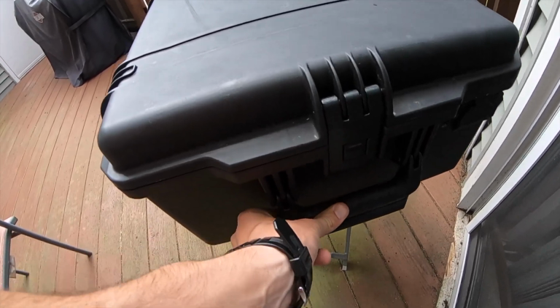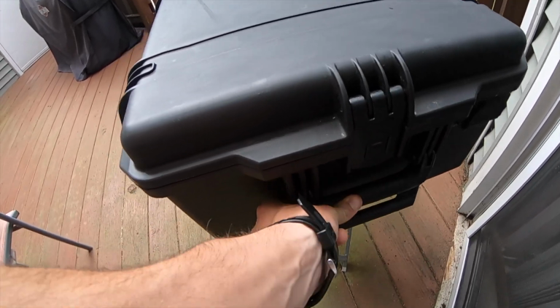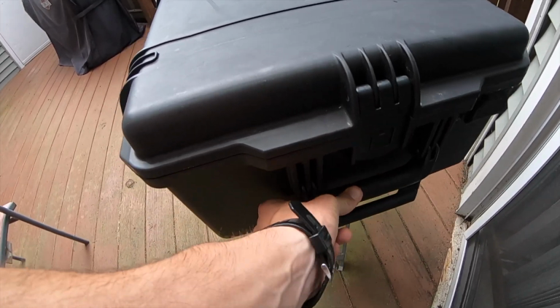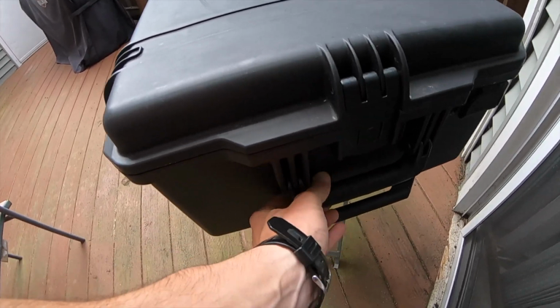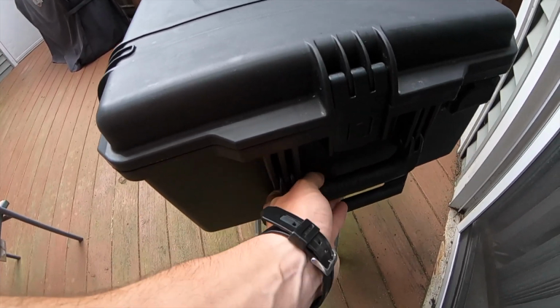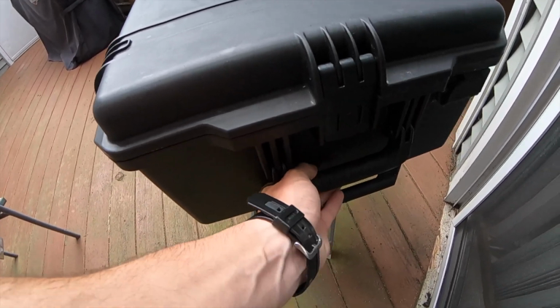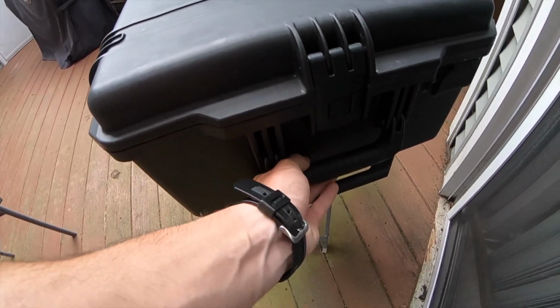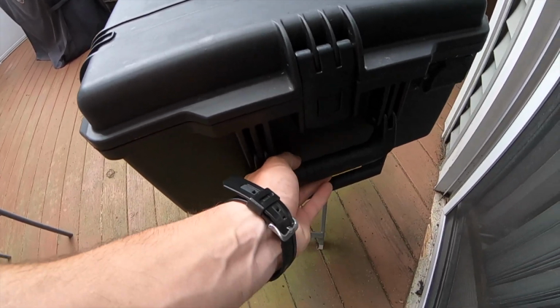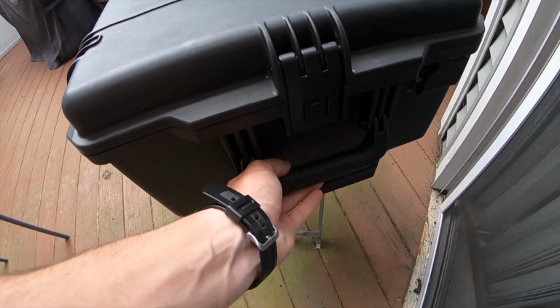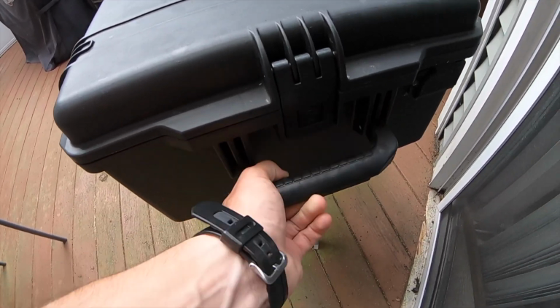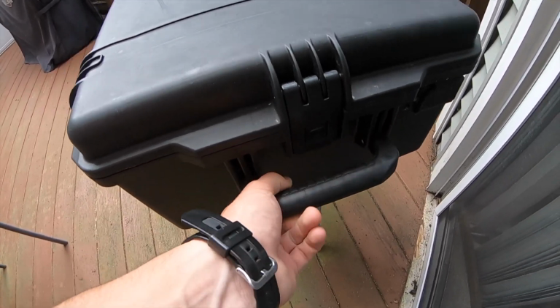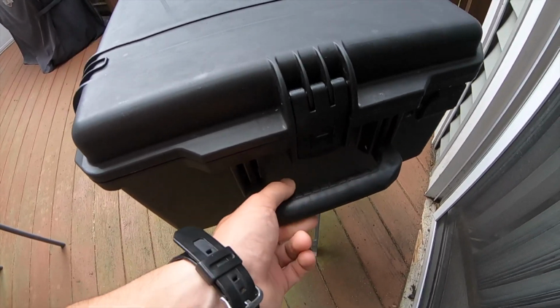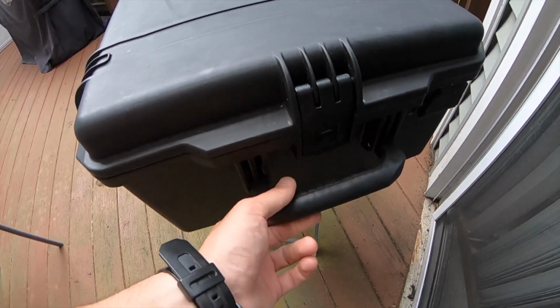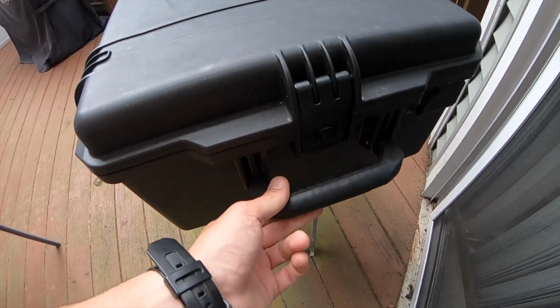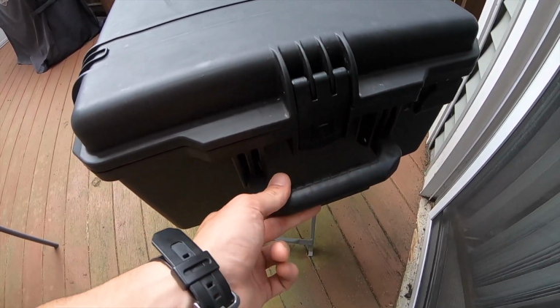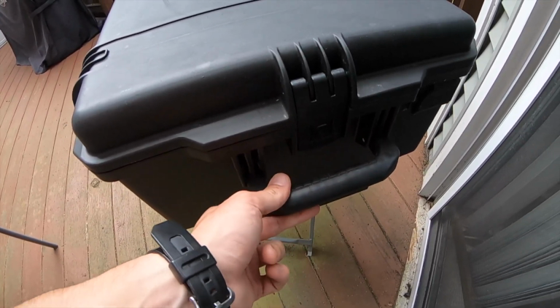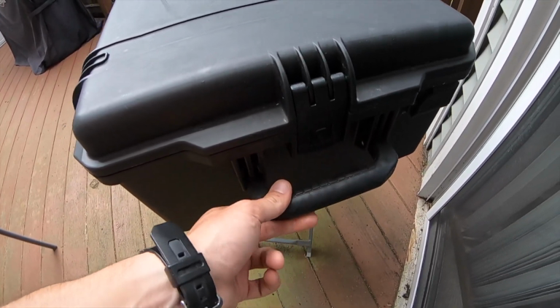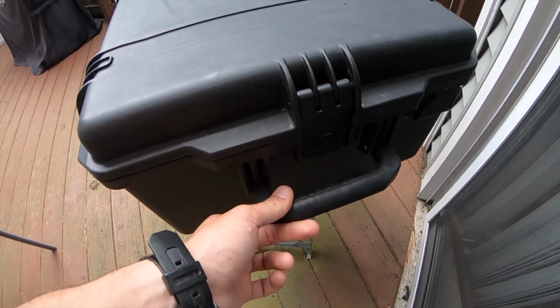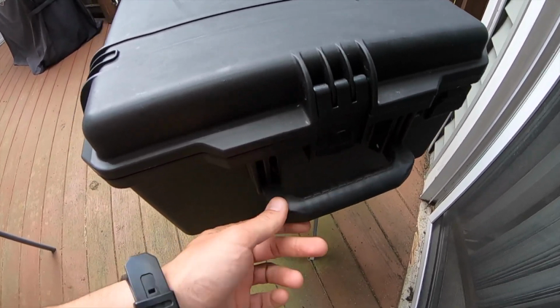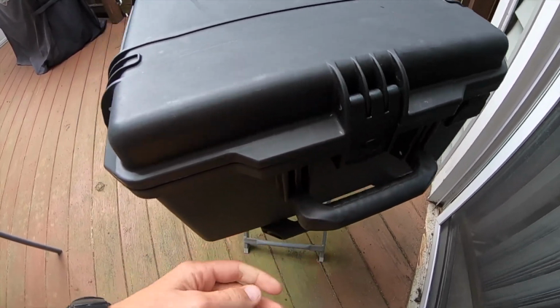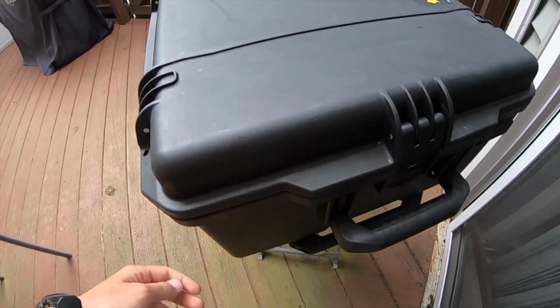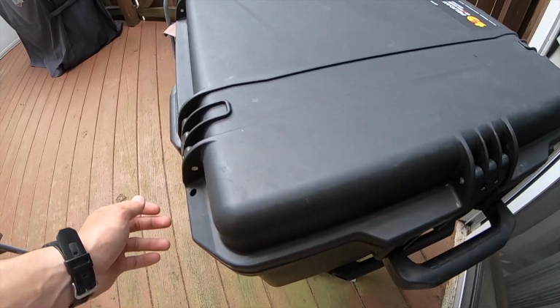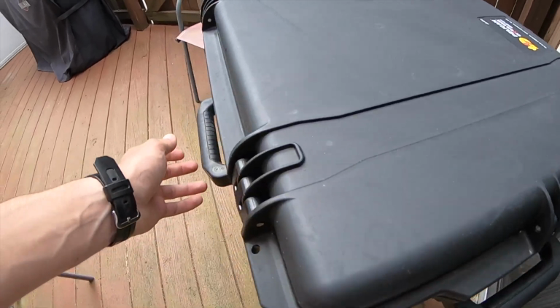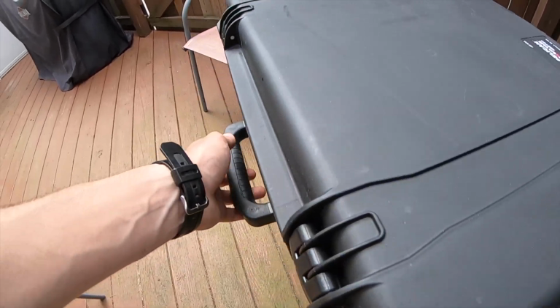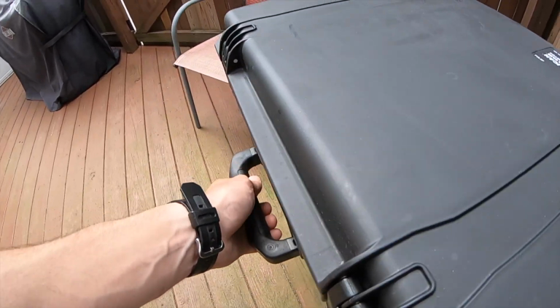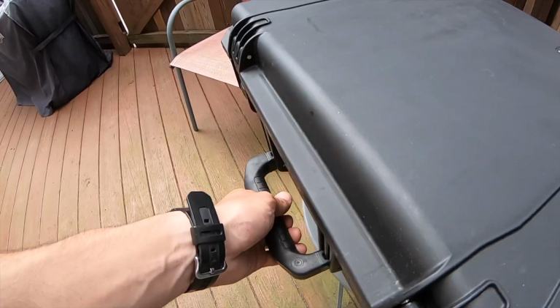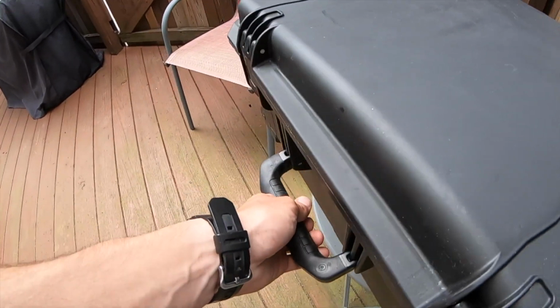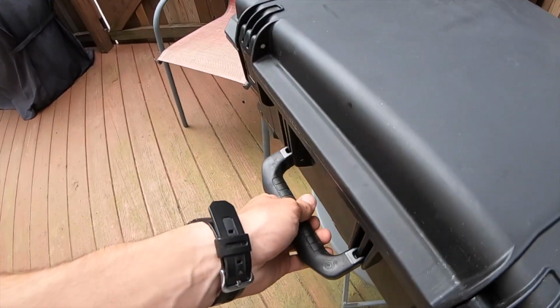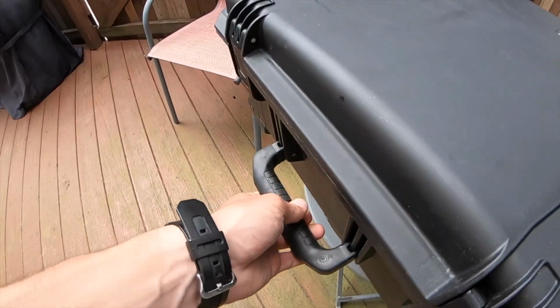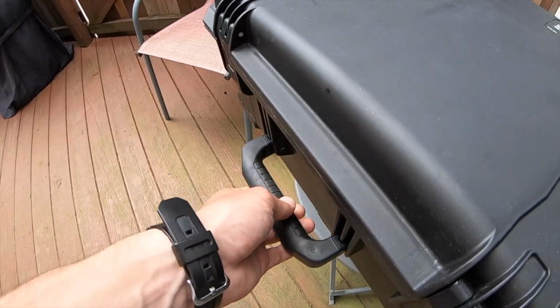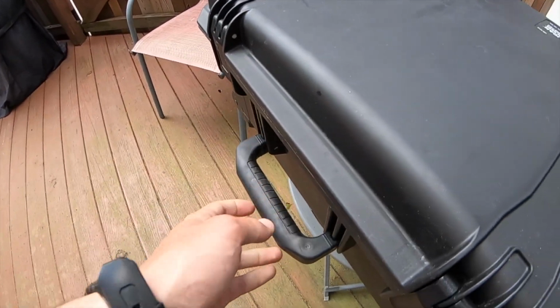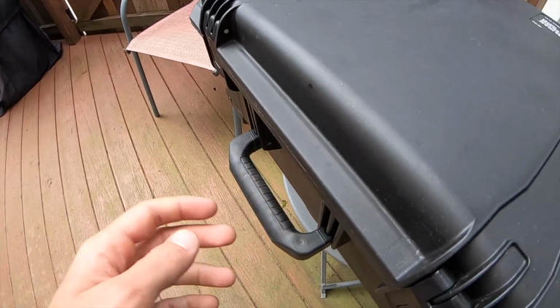Just showing off the handles here with the Pelican — they're pretty beefy. But that's it. Thanks for watching.